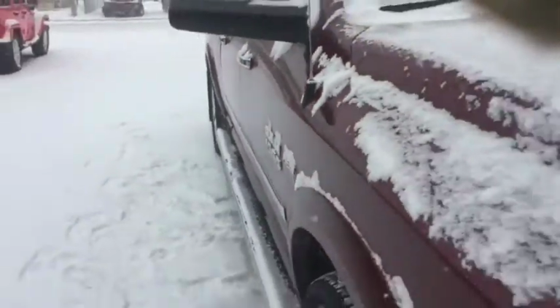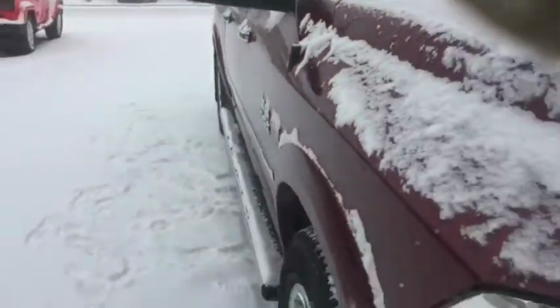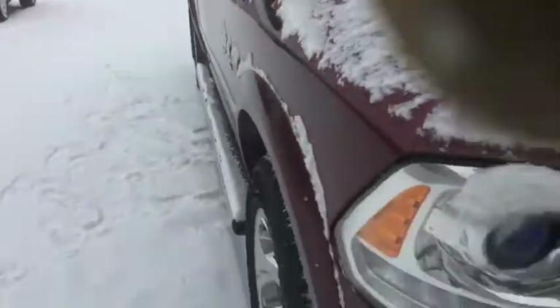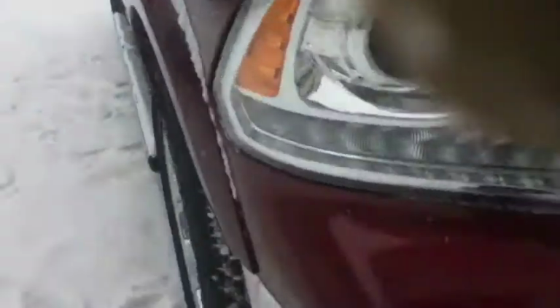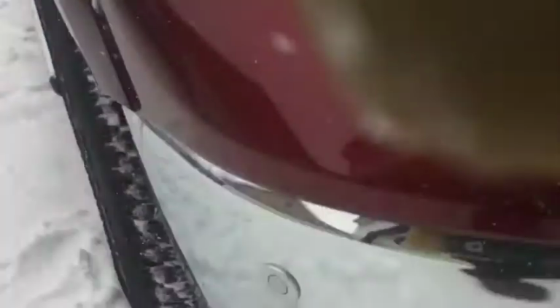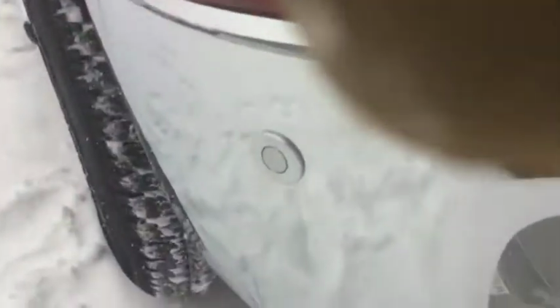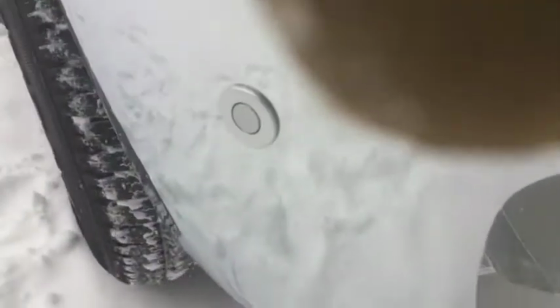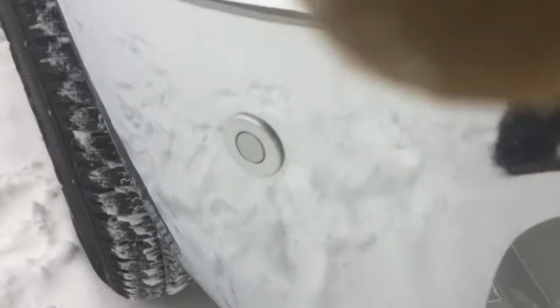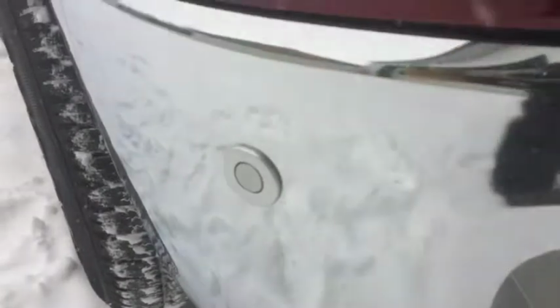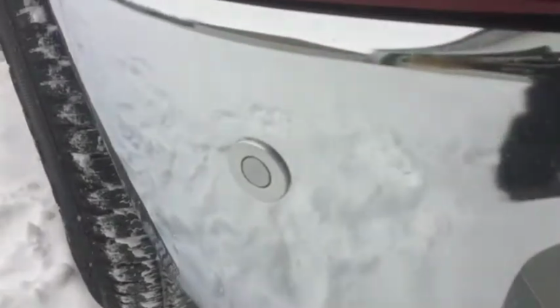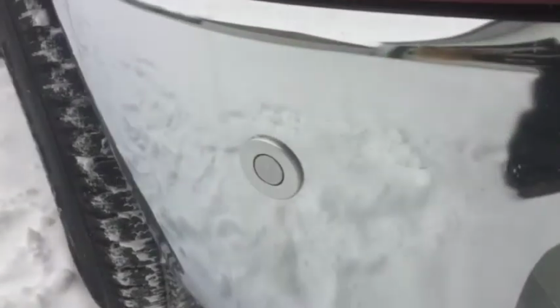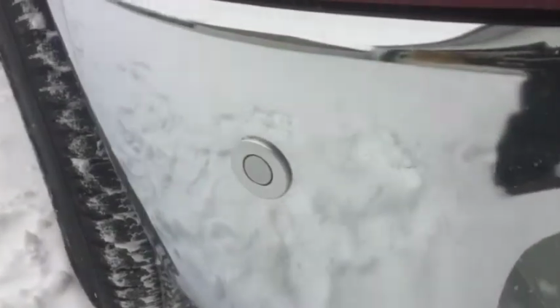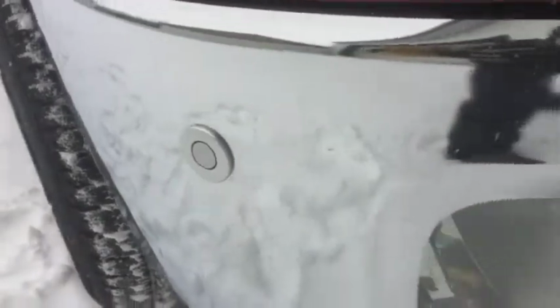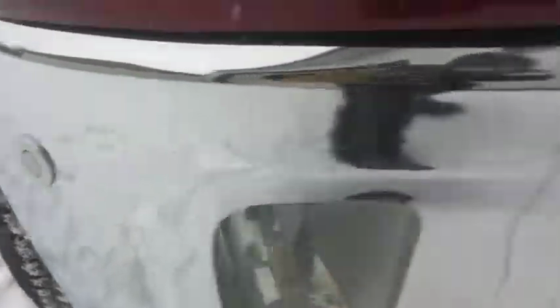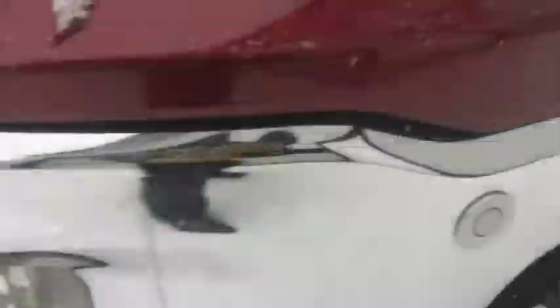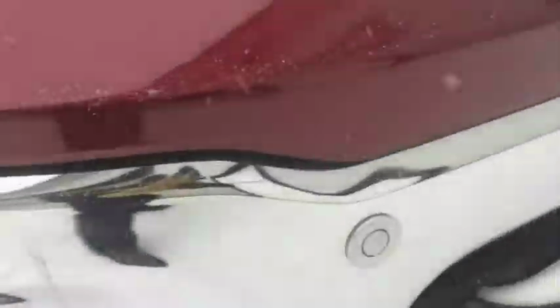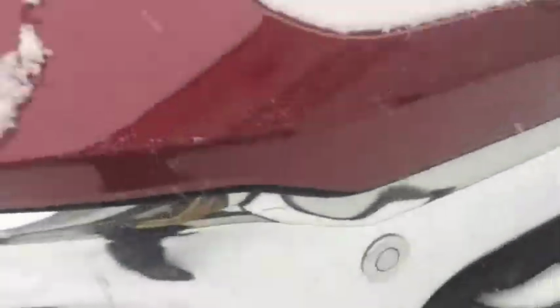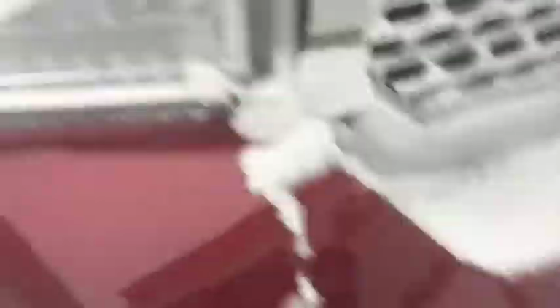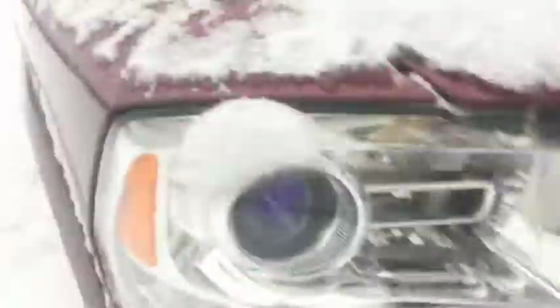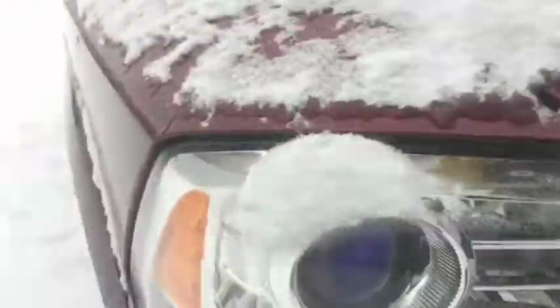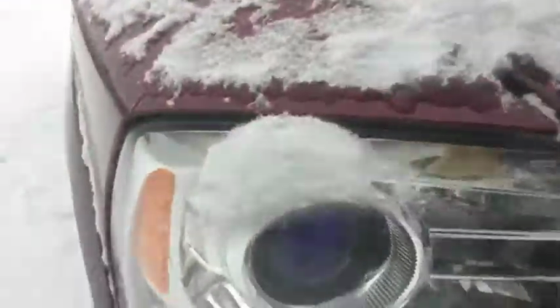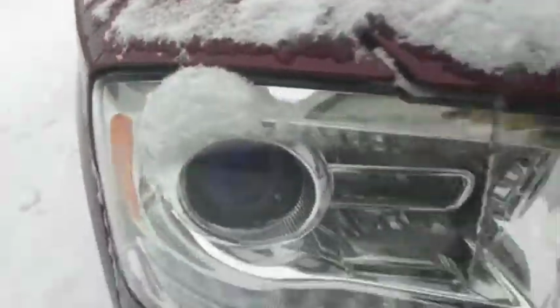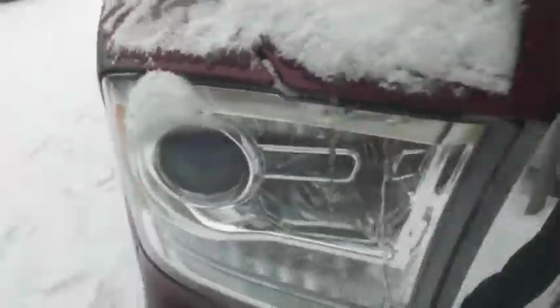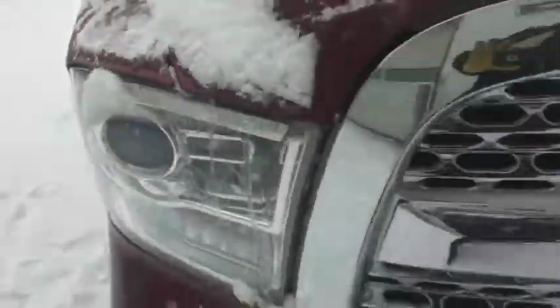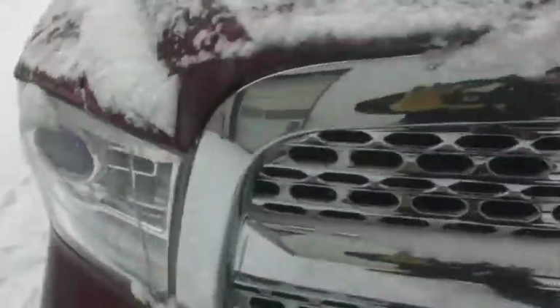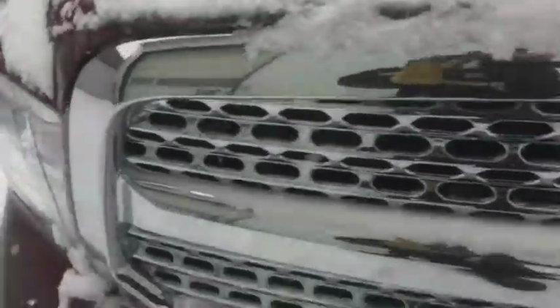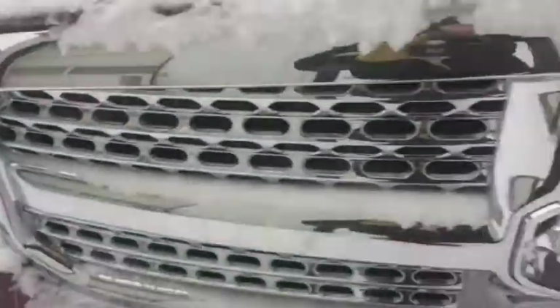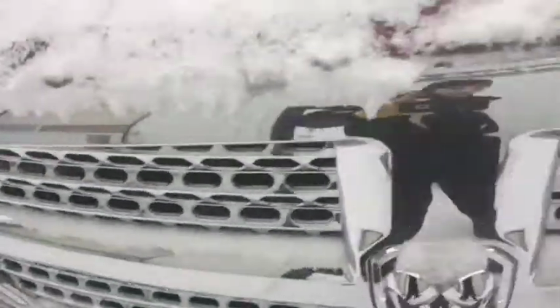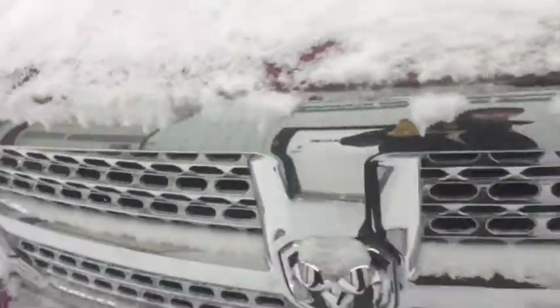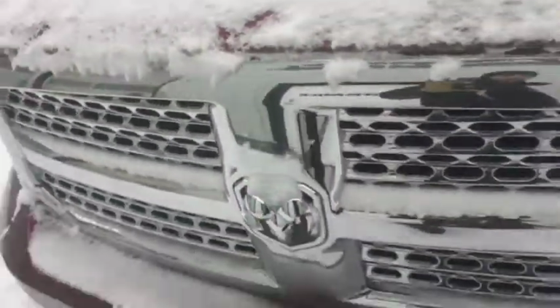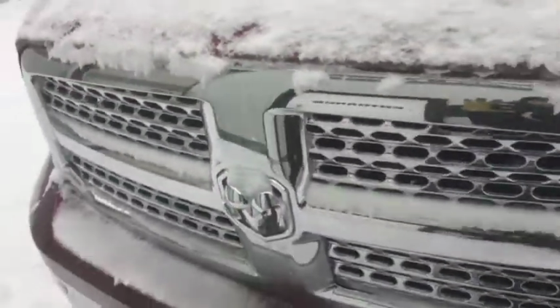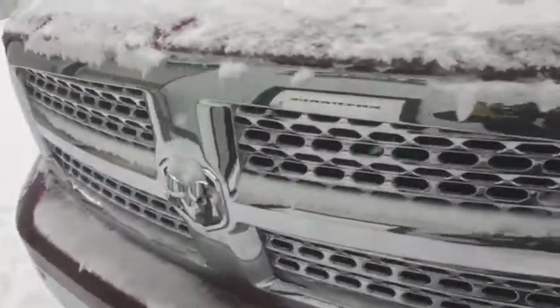You also have front sensors here. Projection headlights and chrome grille as well.